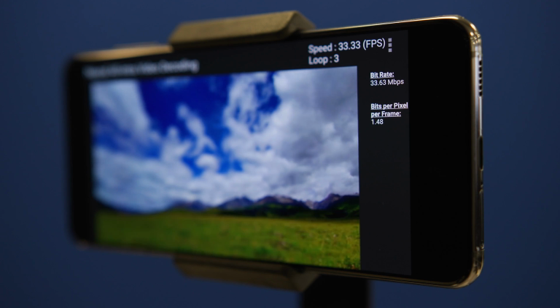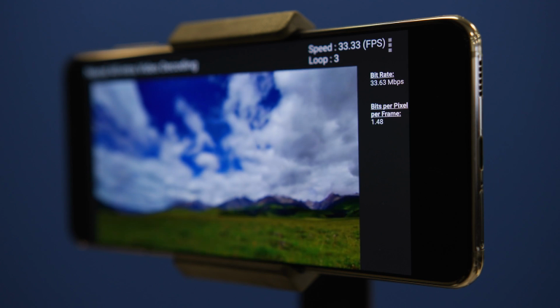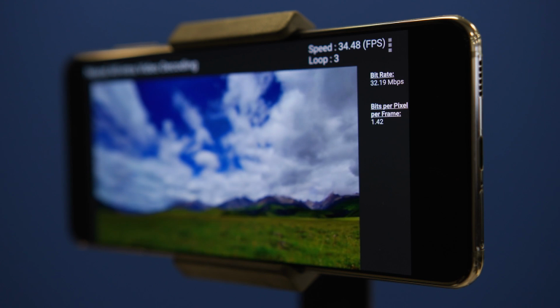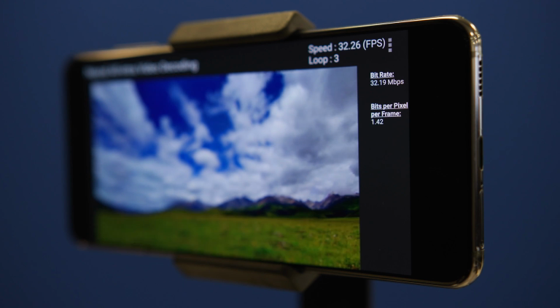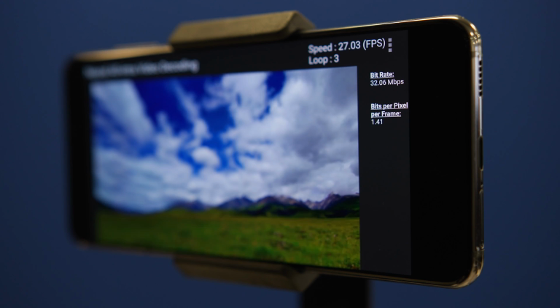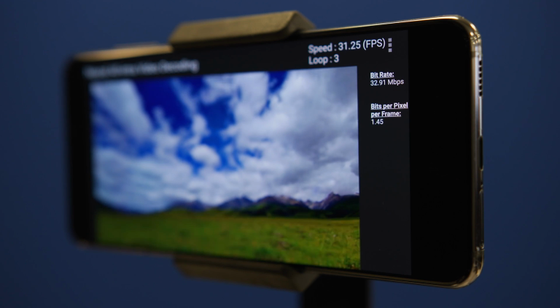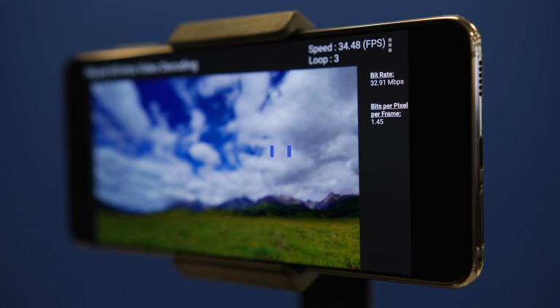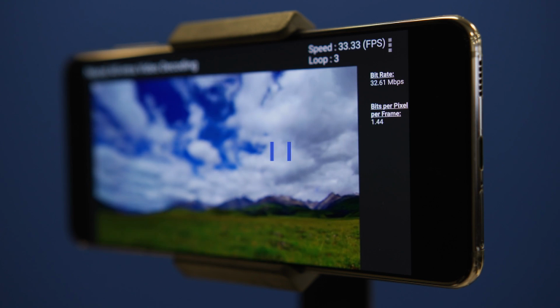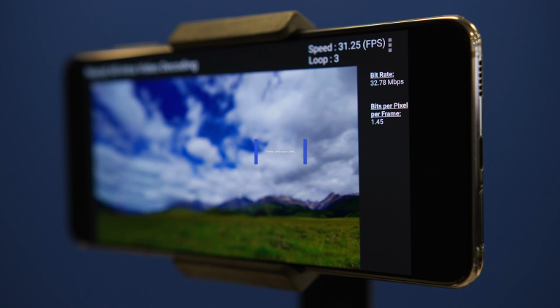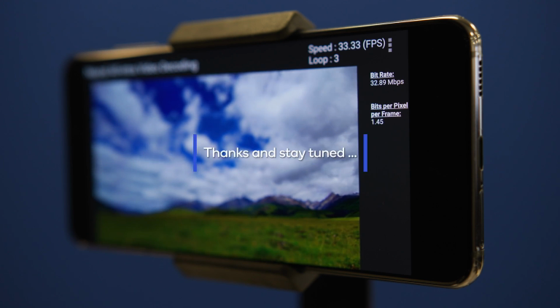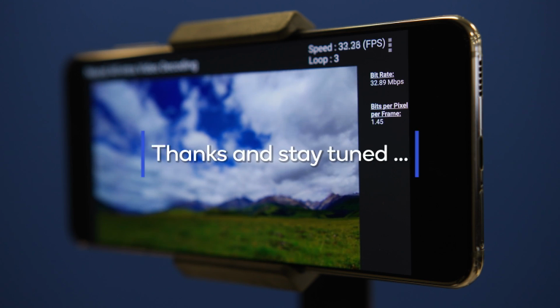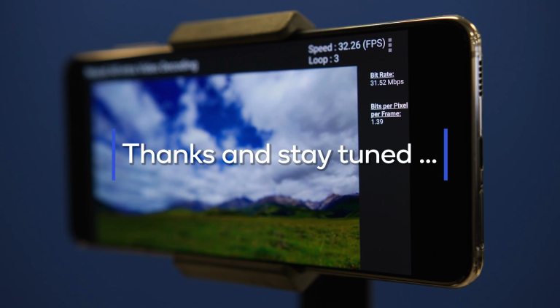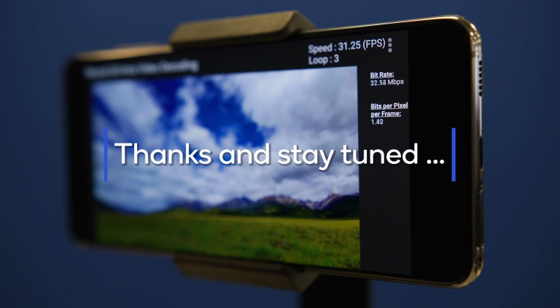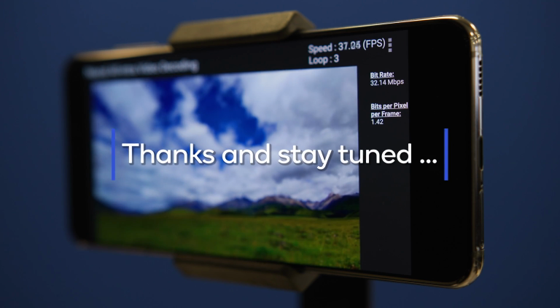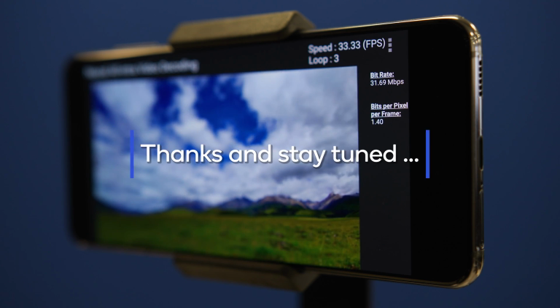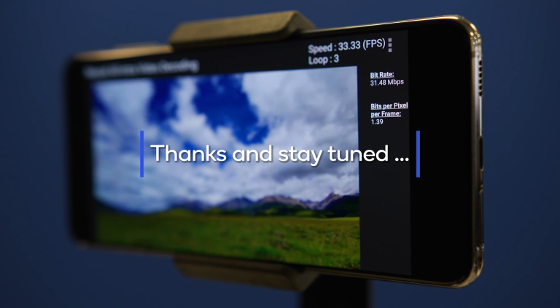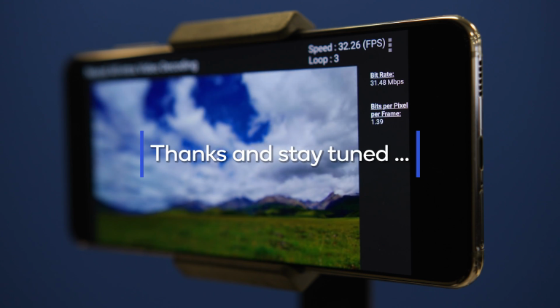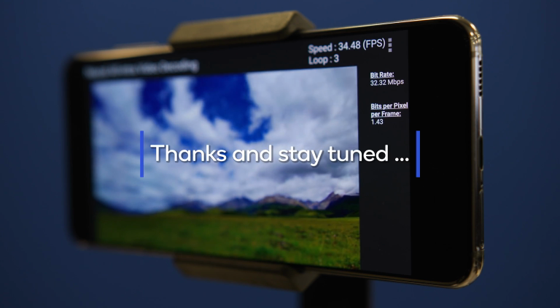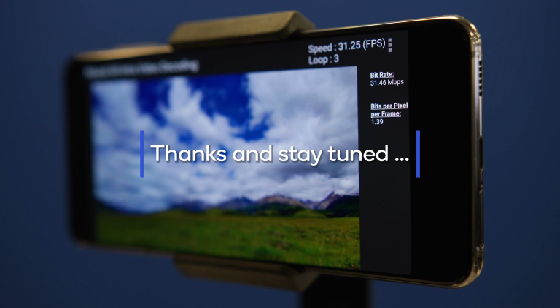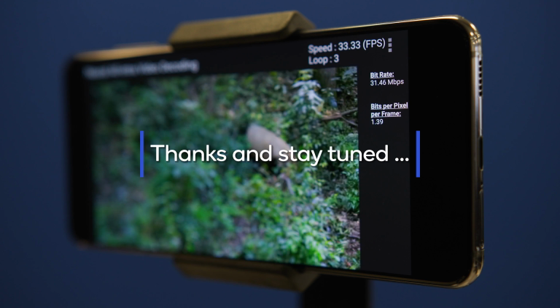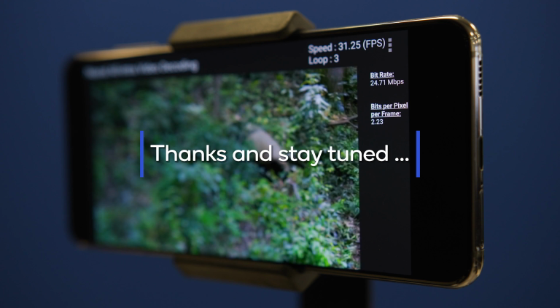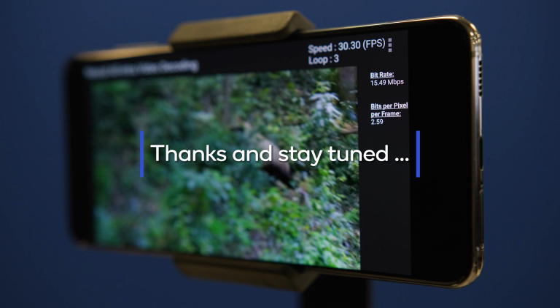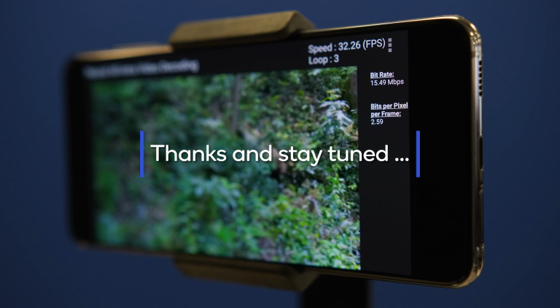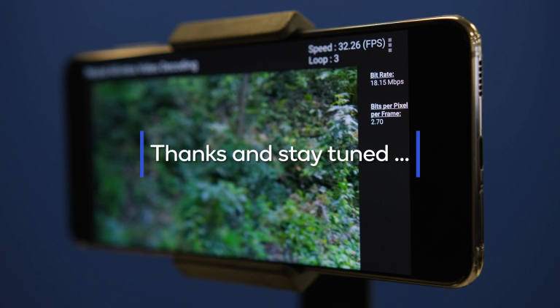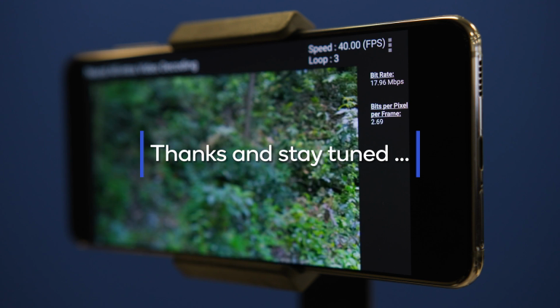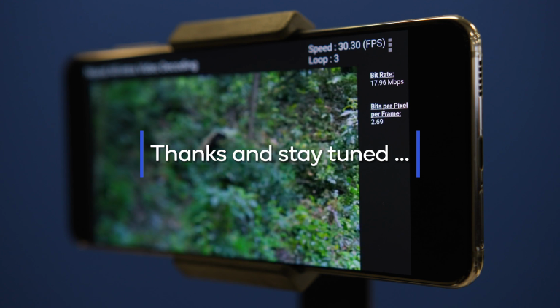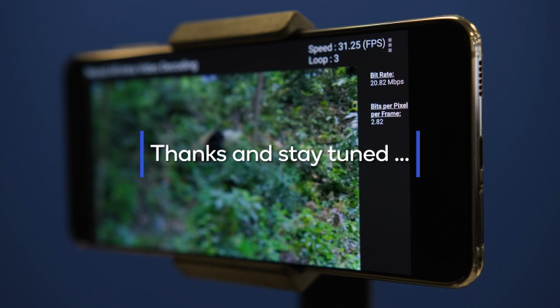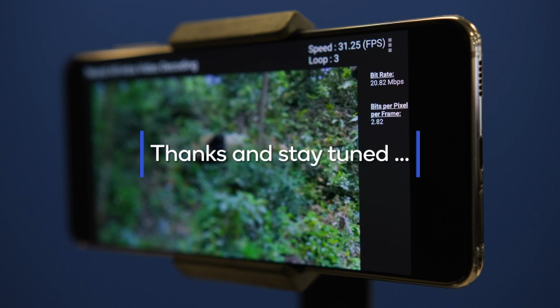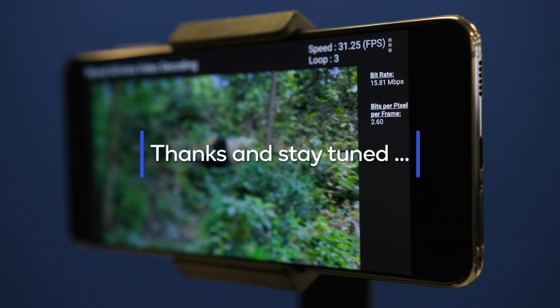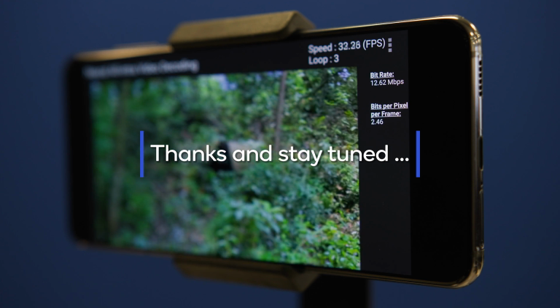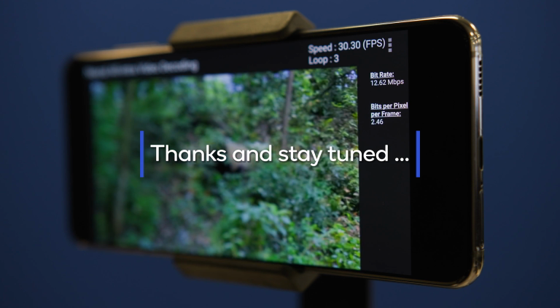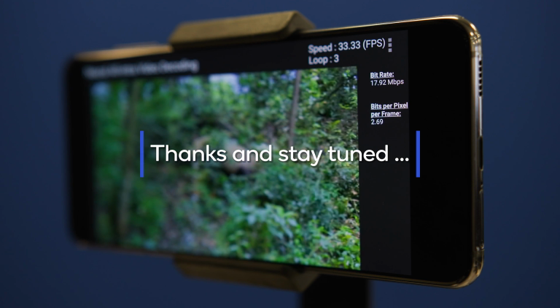Thanks for watching, and stay tuned for future work on inter-frame decoding running real-time on a mobile device.